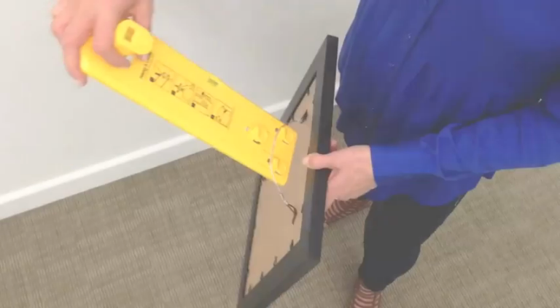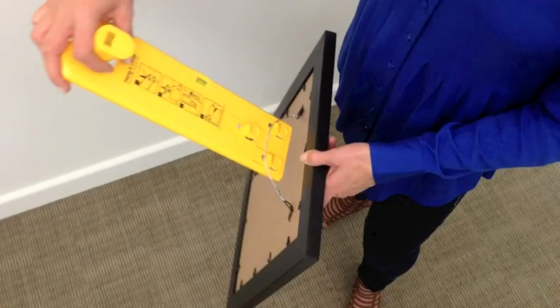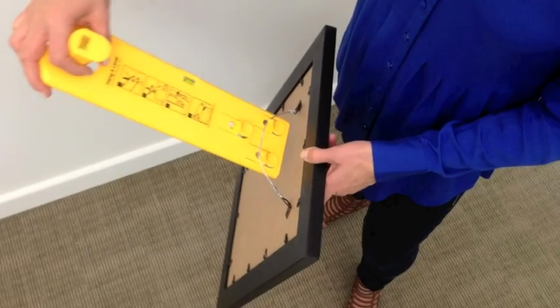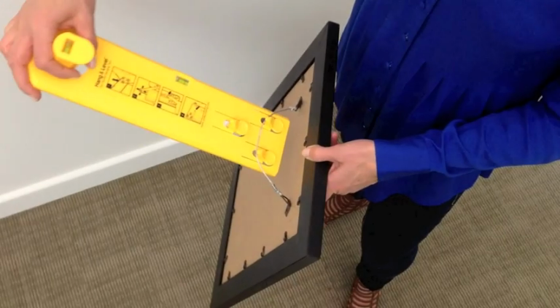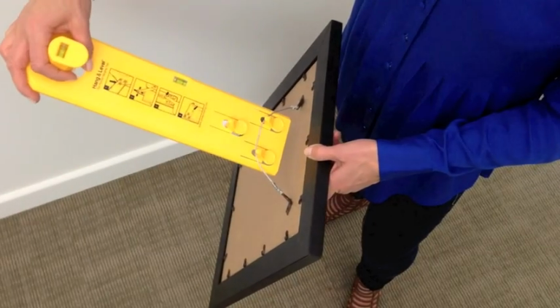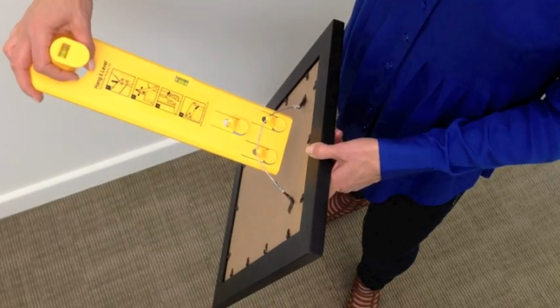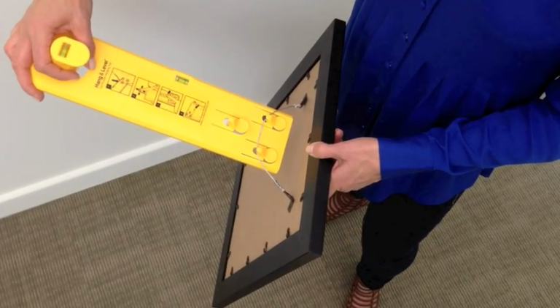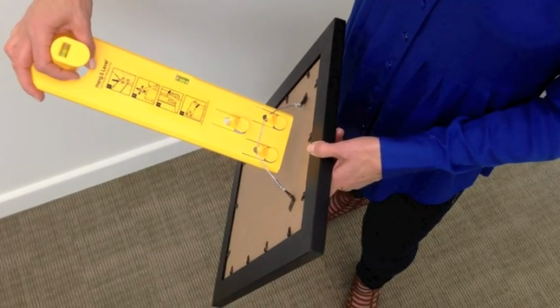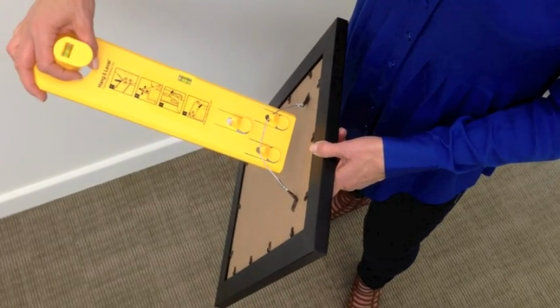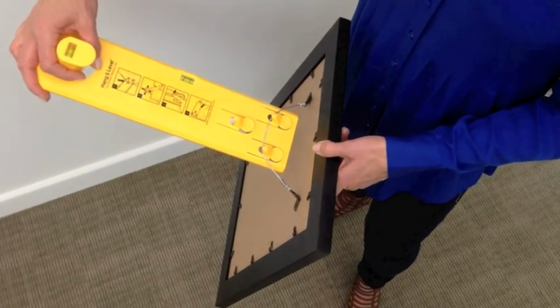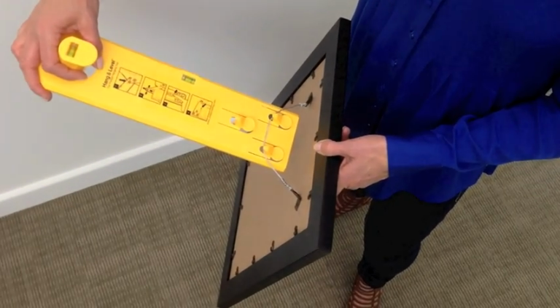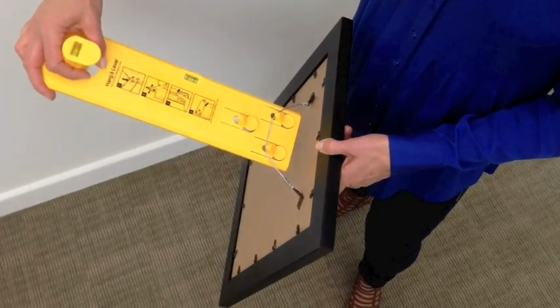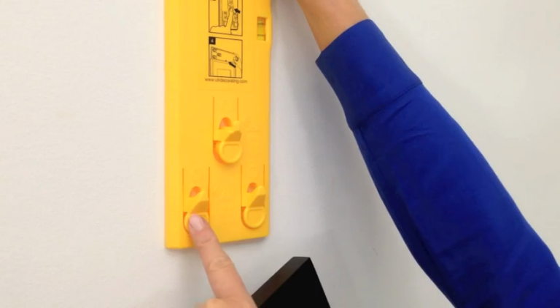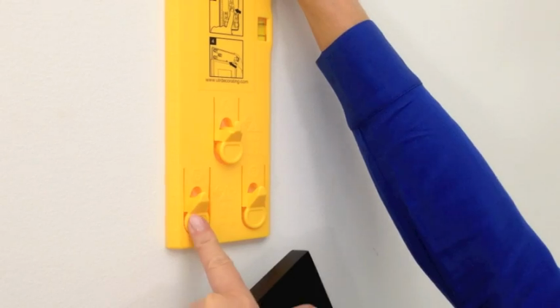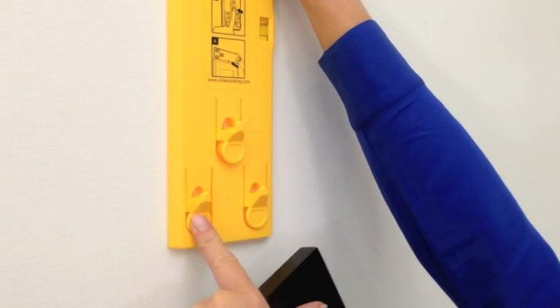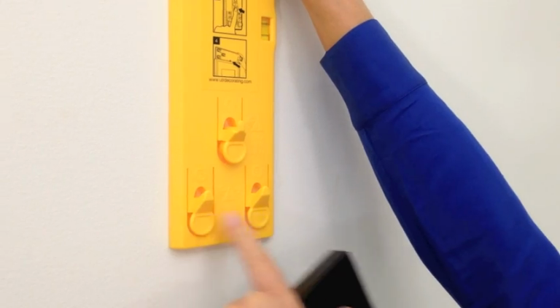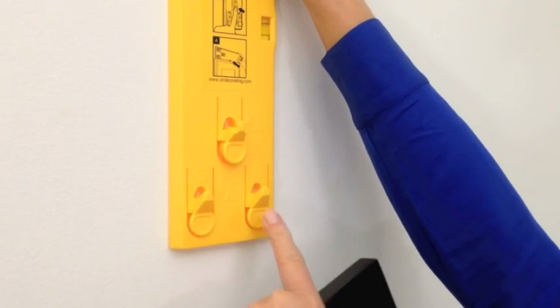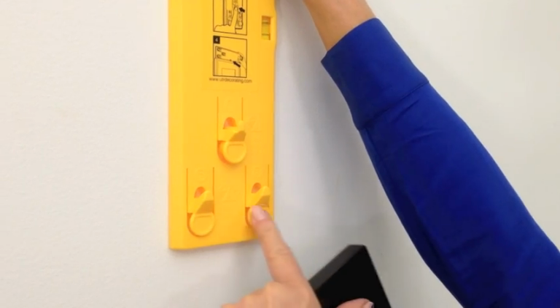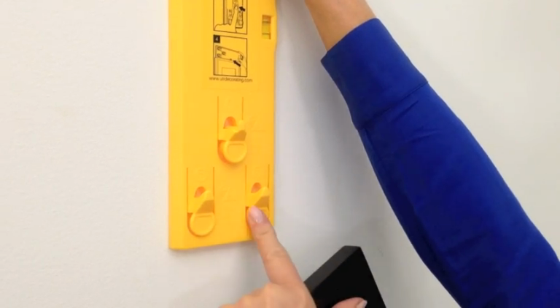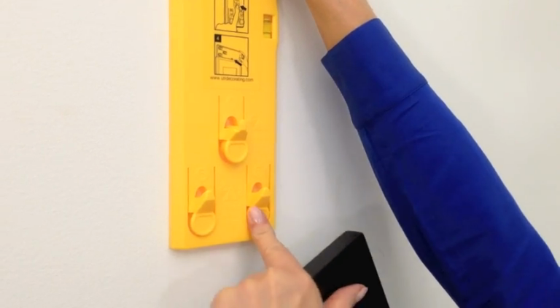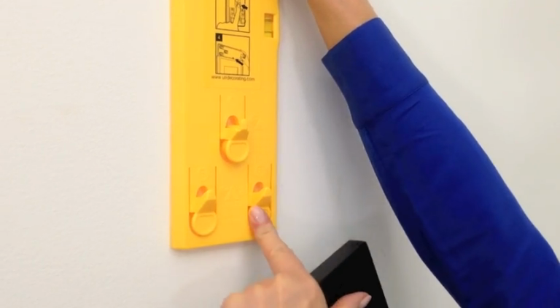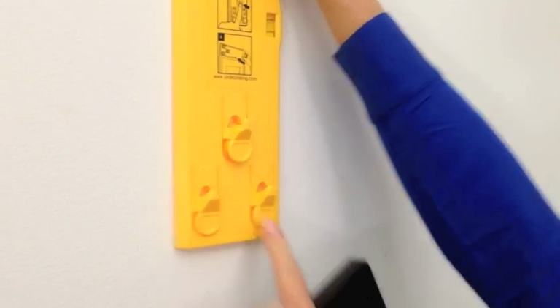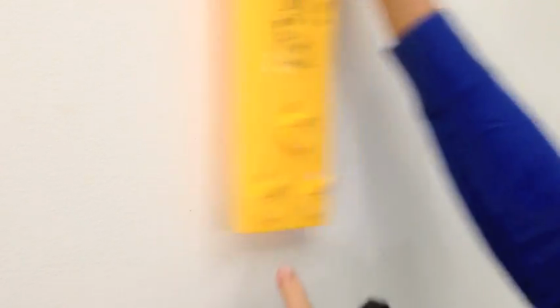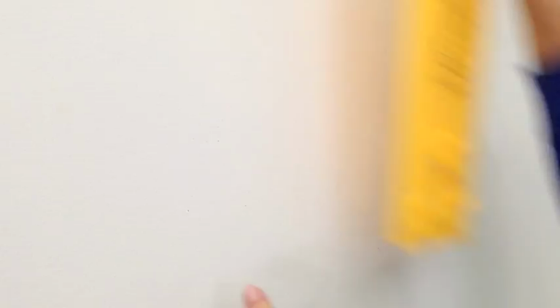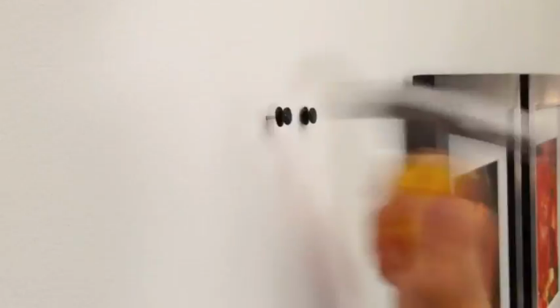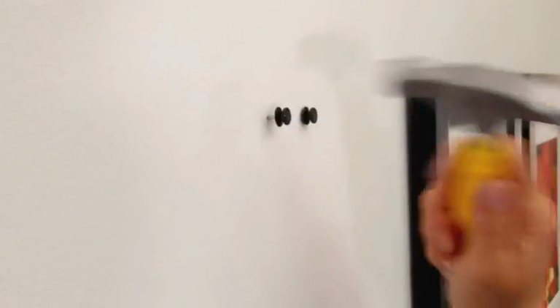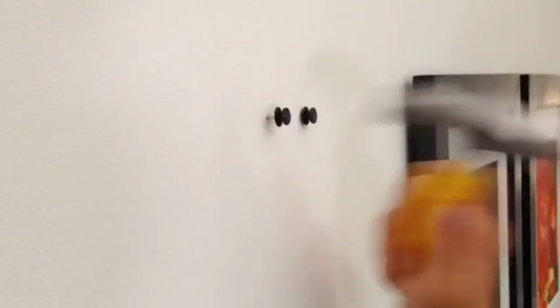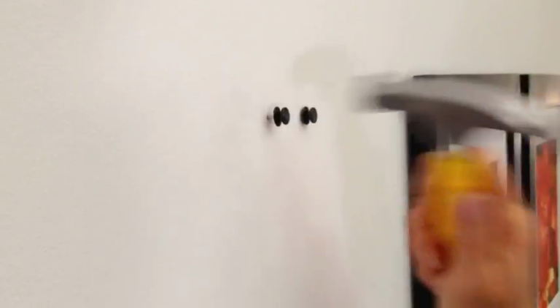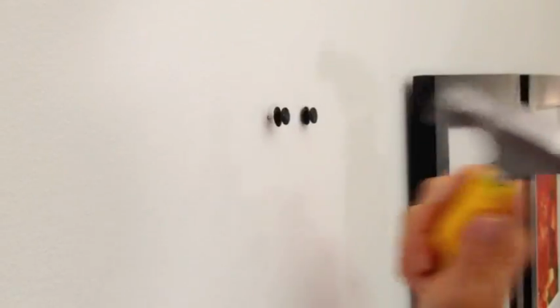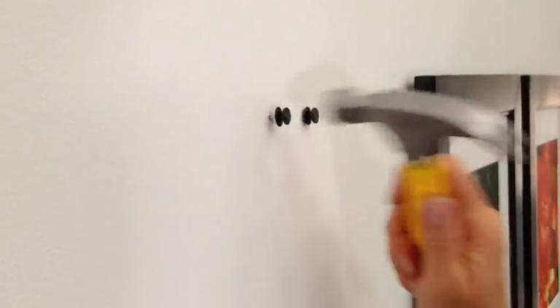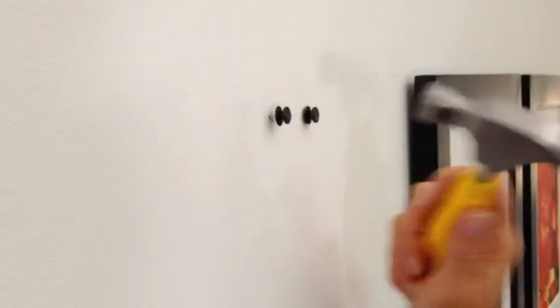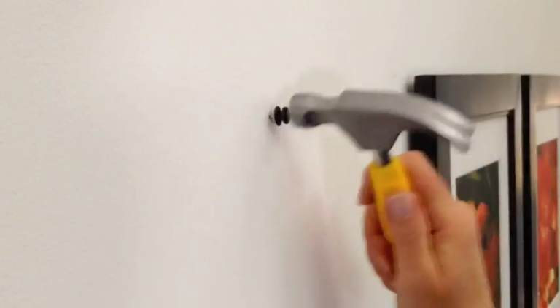For more stability, use the double hook system and repeat the same steps with two nails.